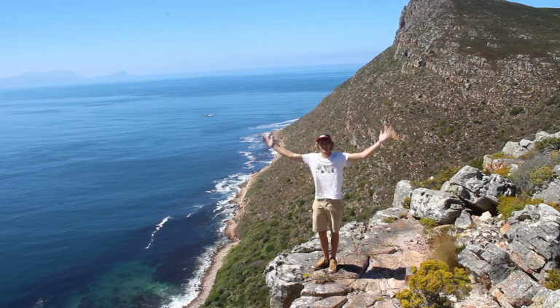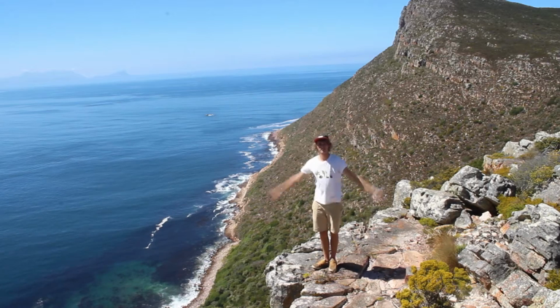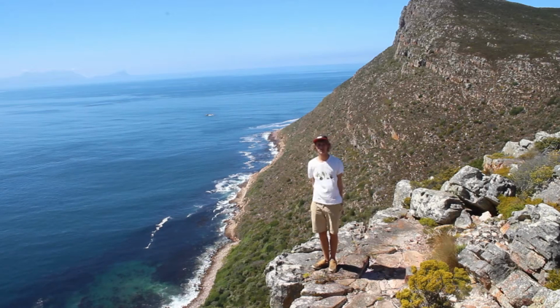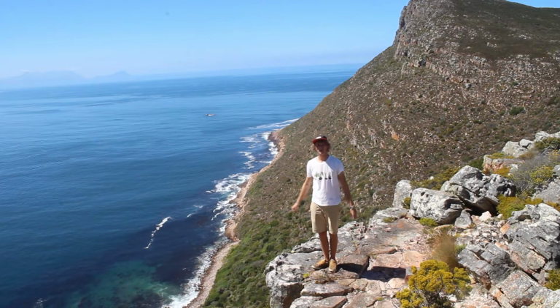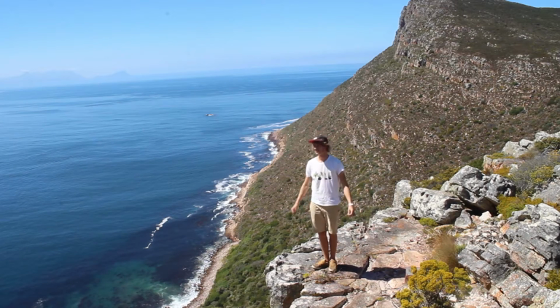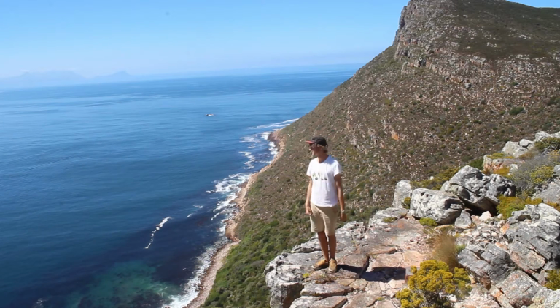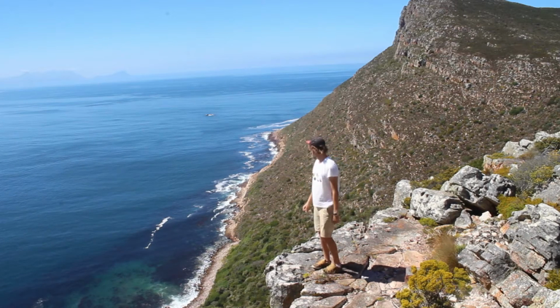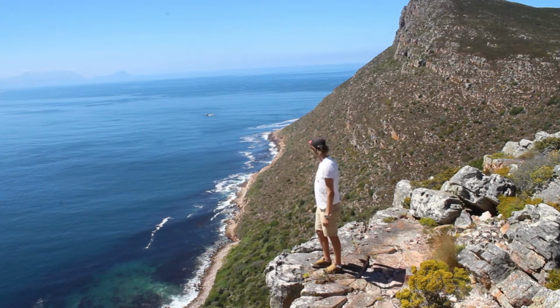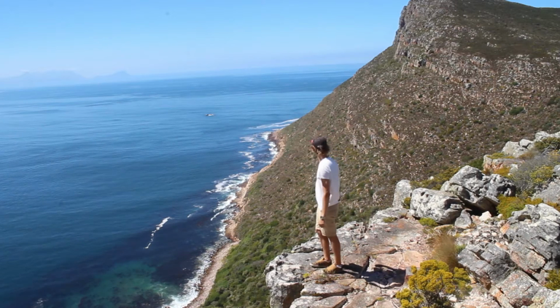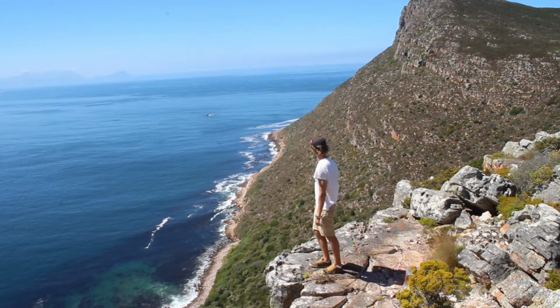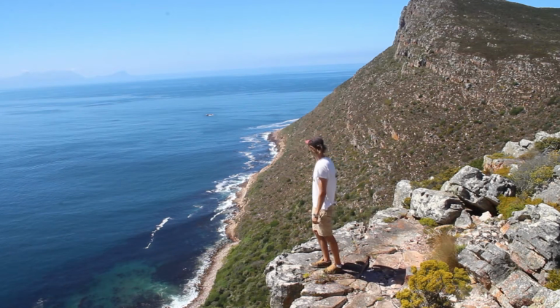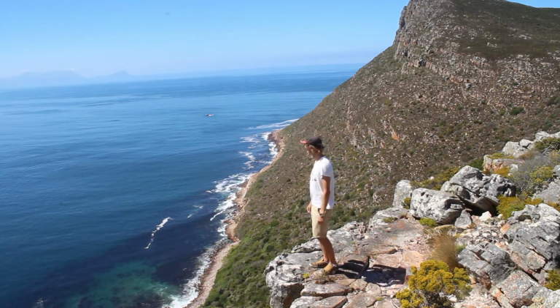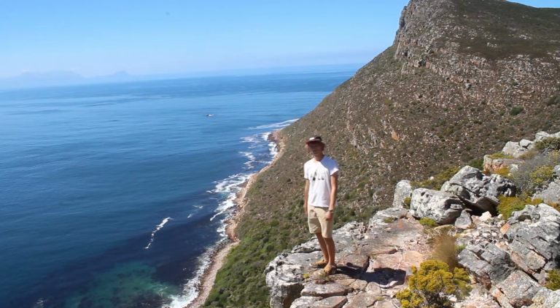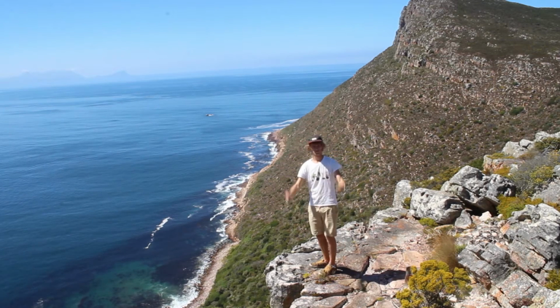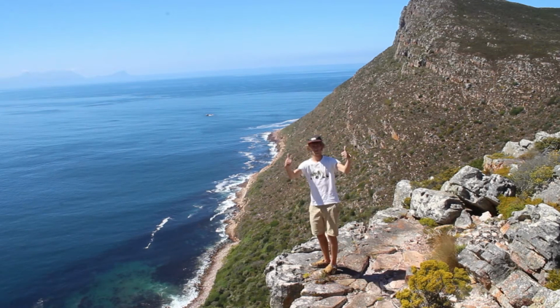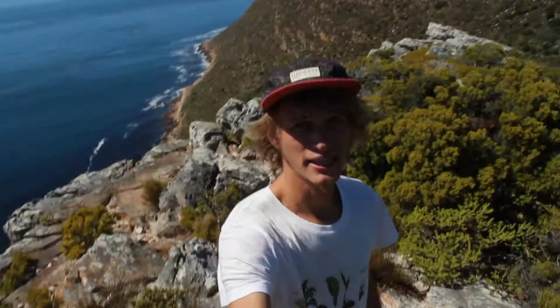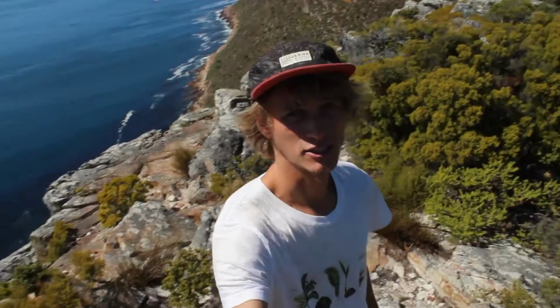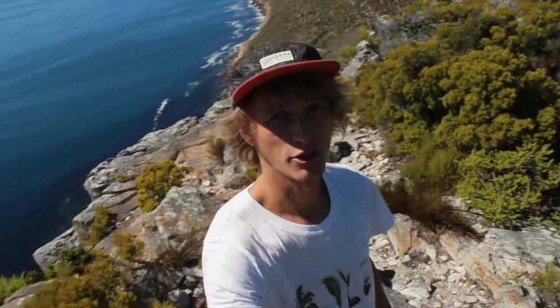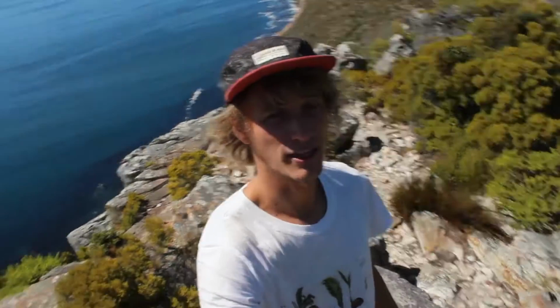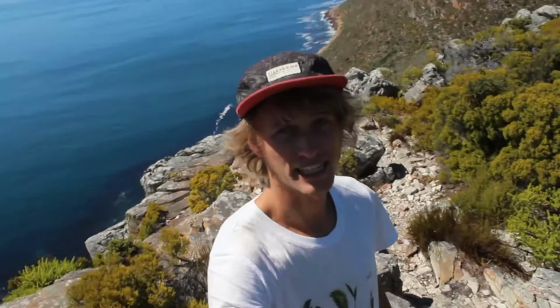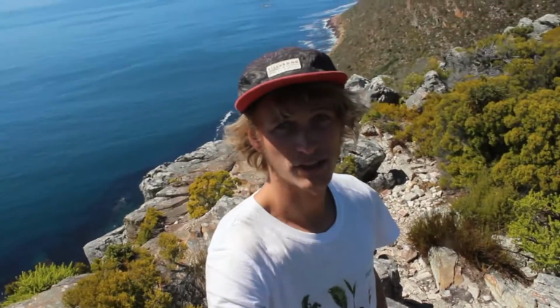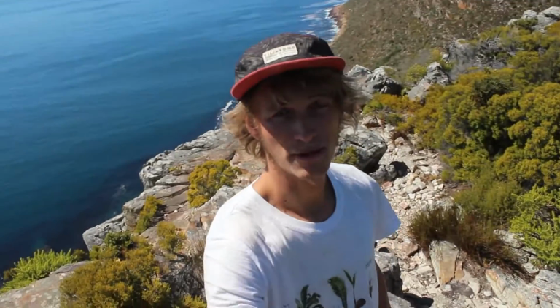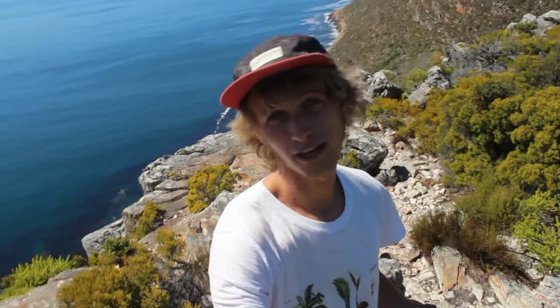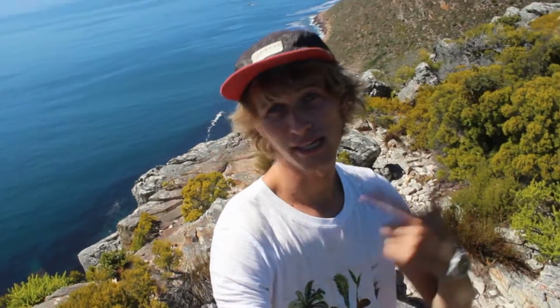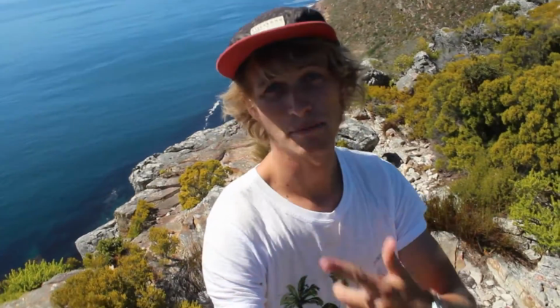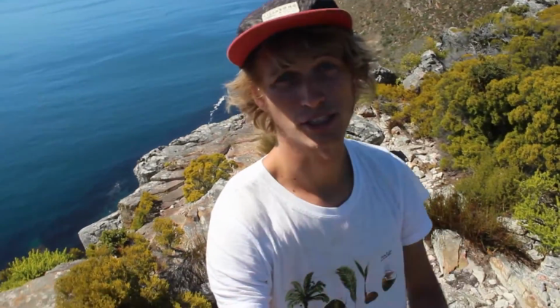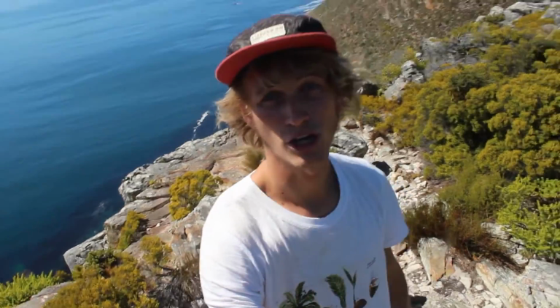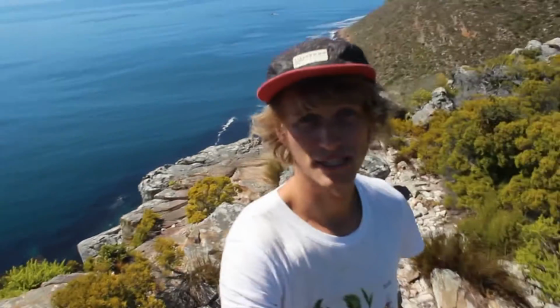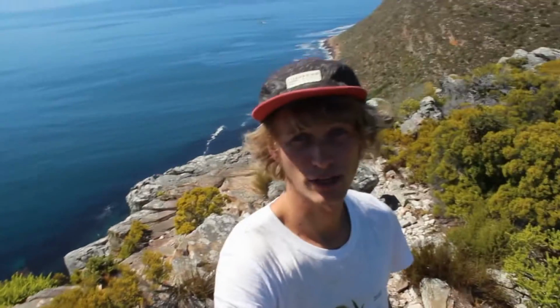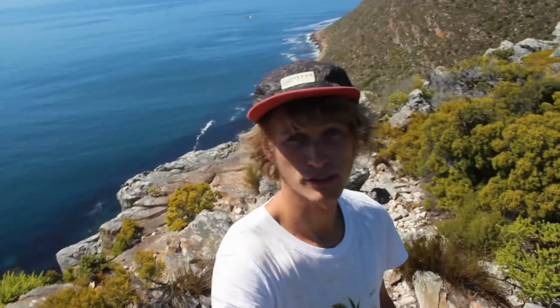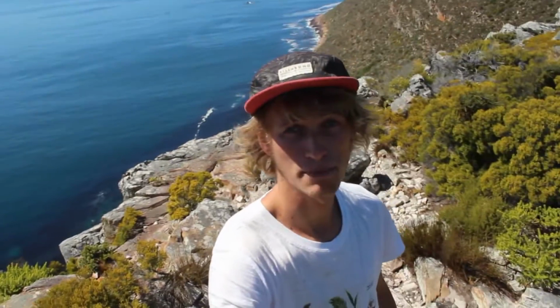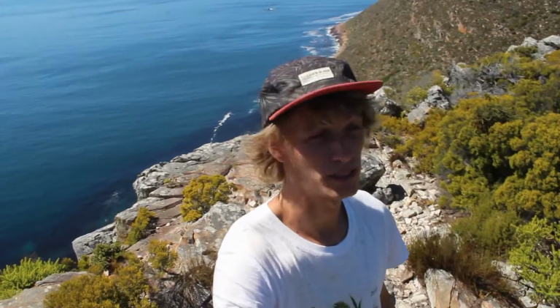So this is the viewpoint. Without standing on a puff adder, we're going to head back to the car and head over to Cape Point.